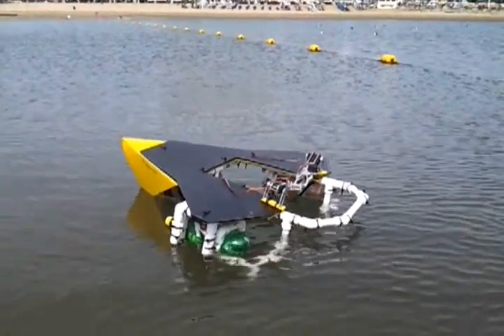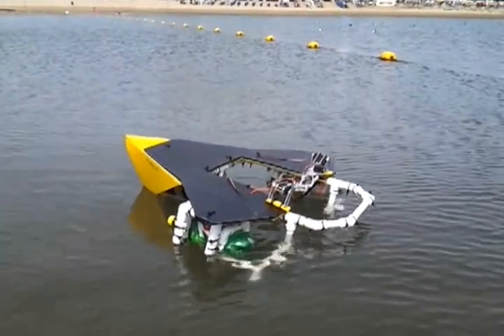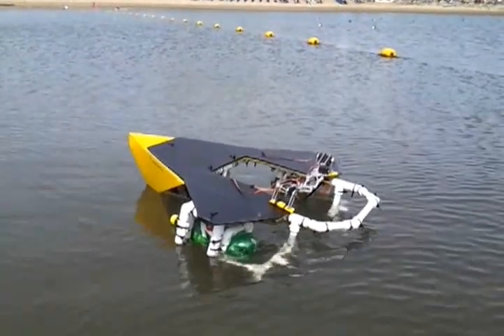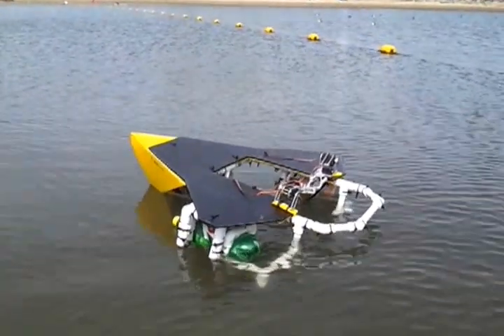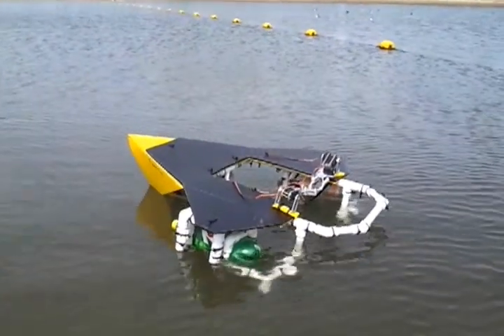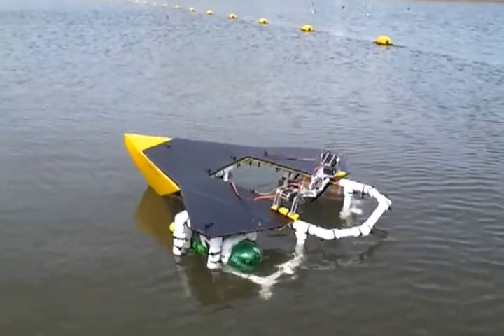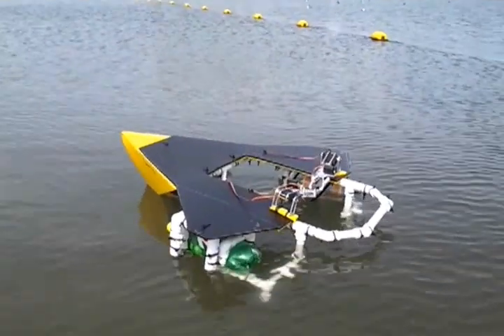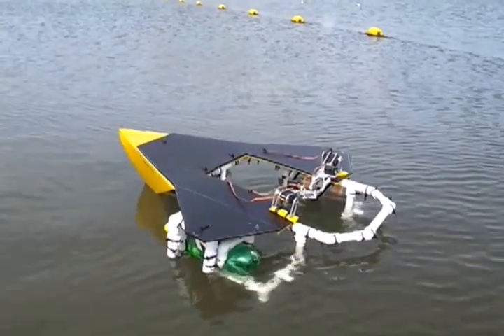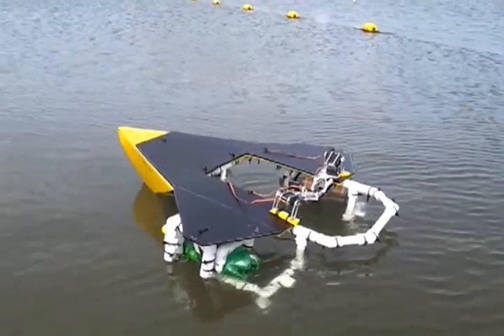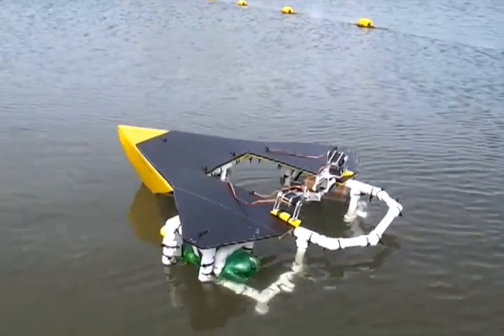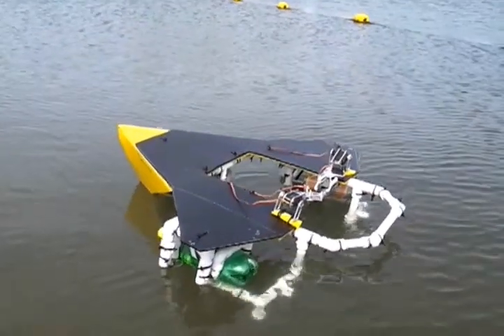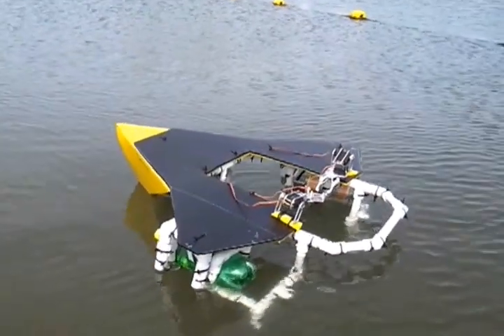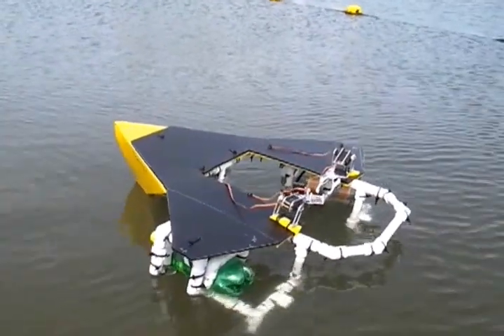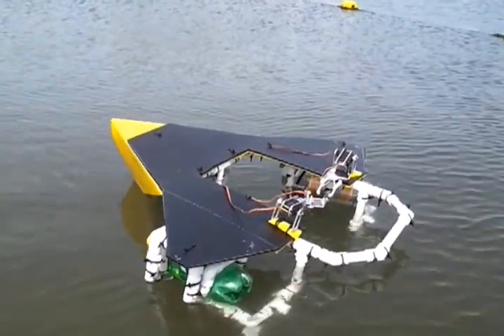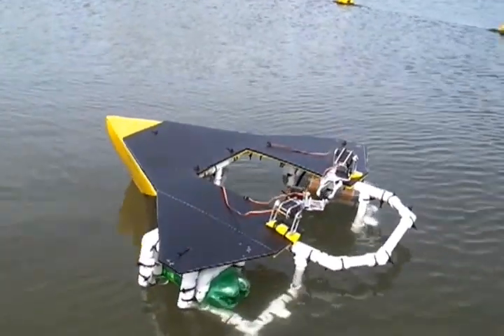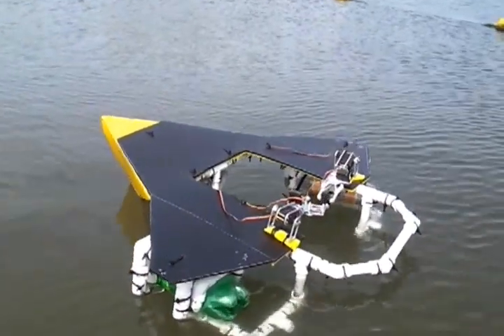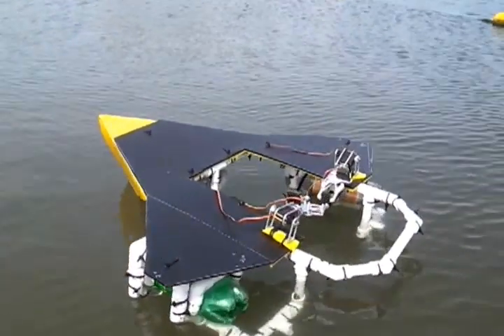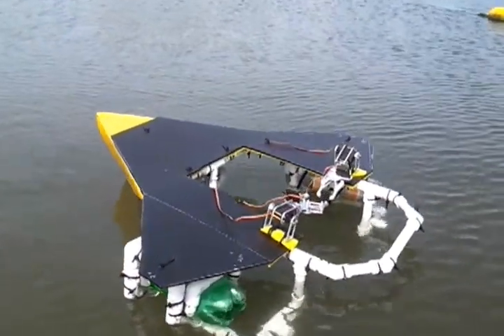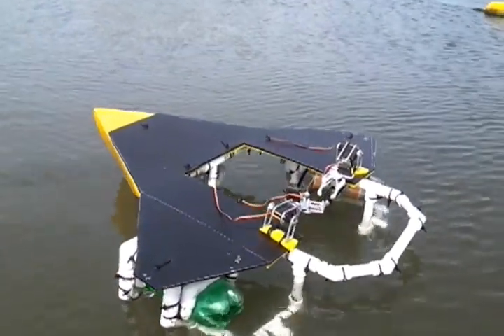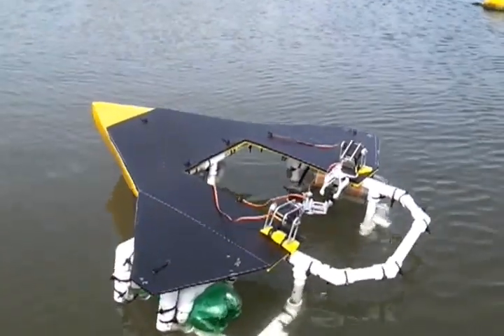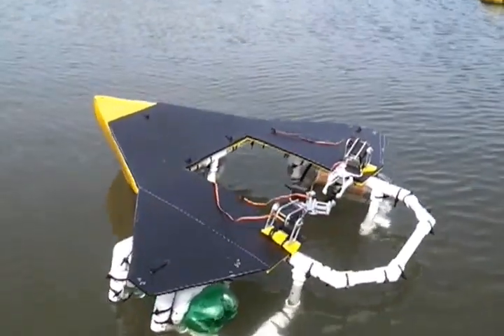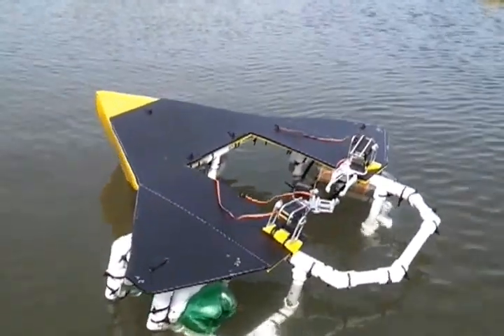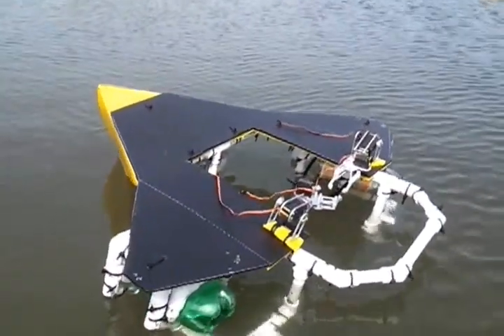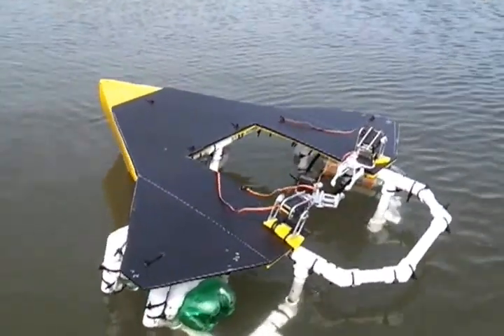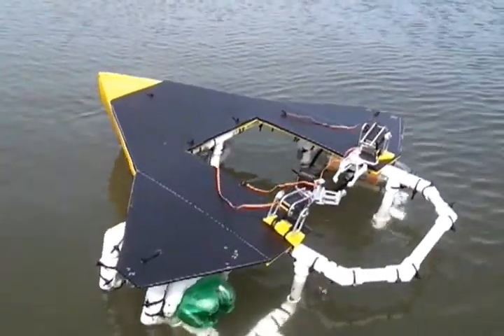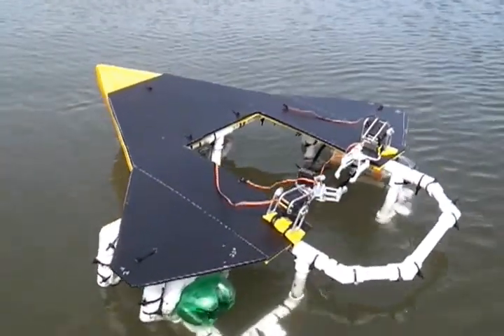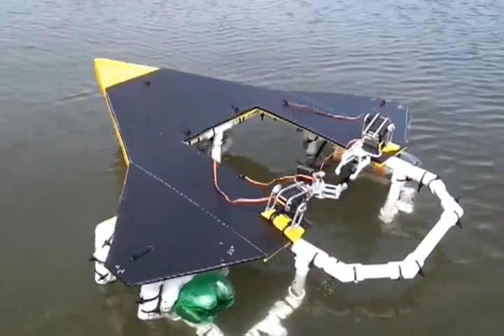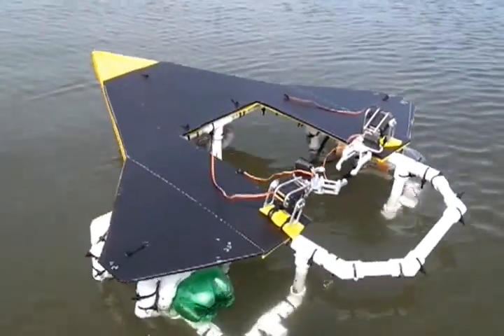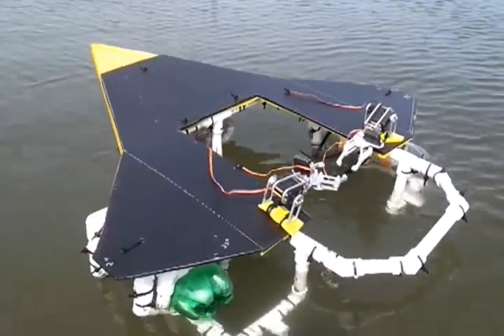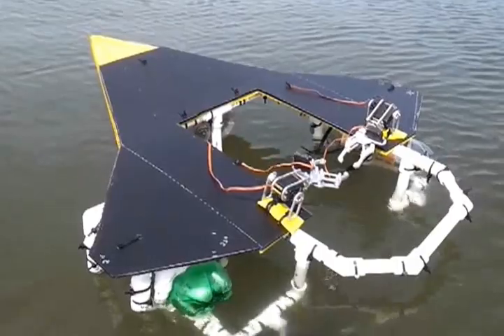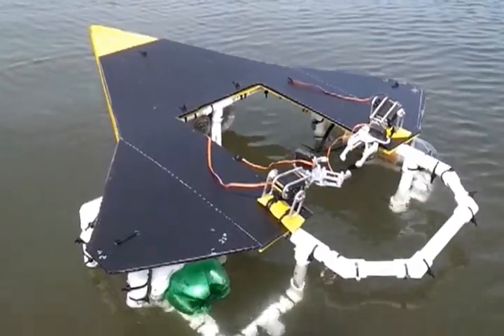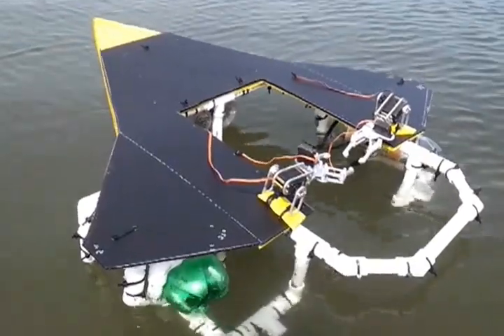So, that's how it sits in the water. Claws are well above.